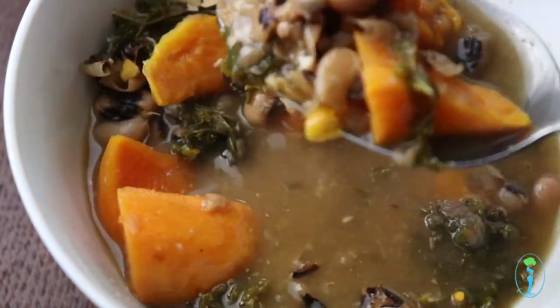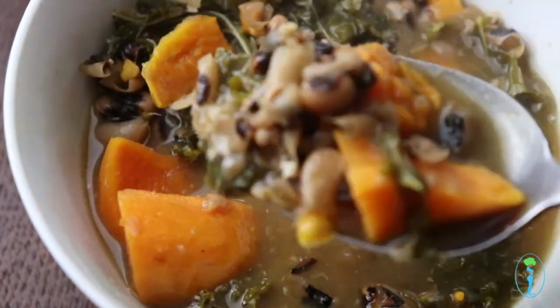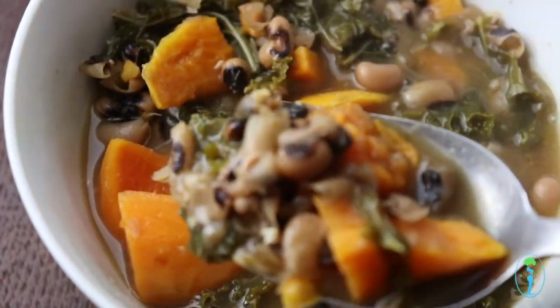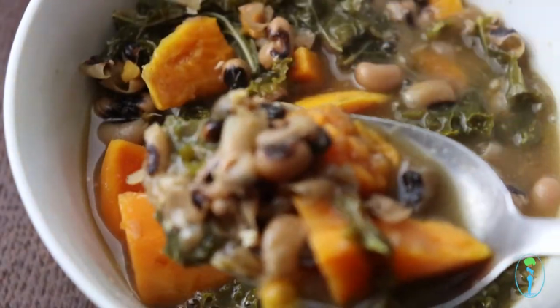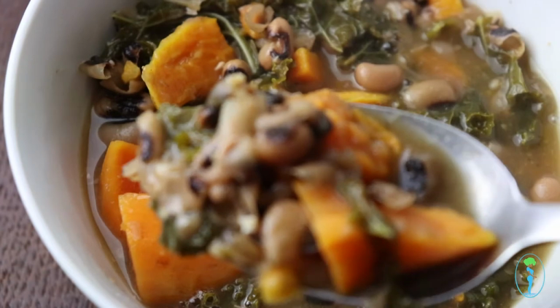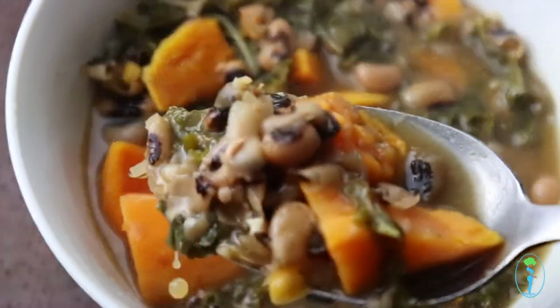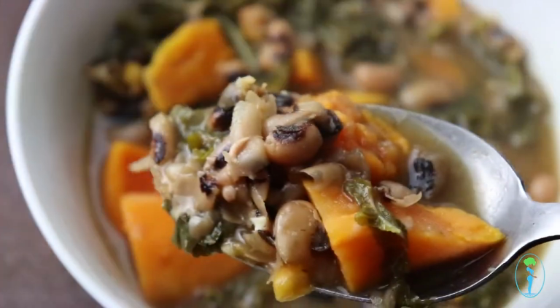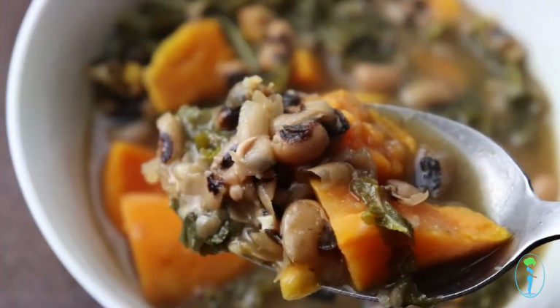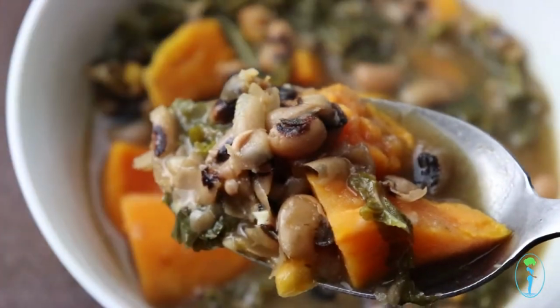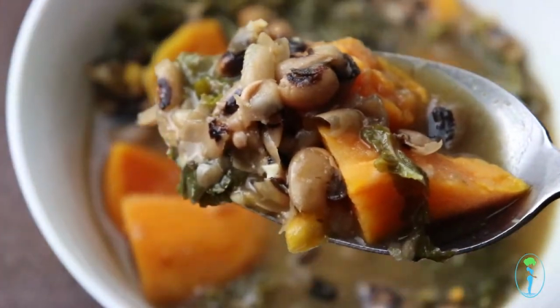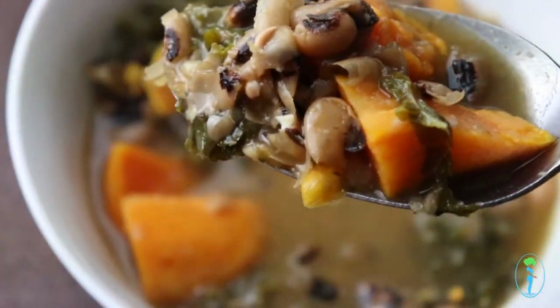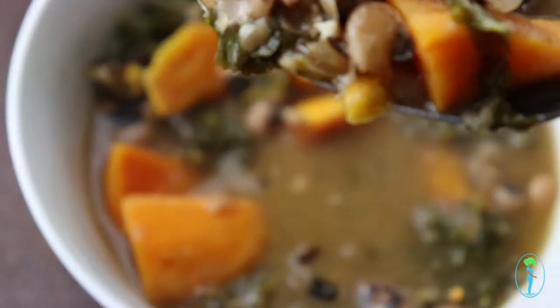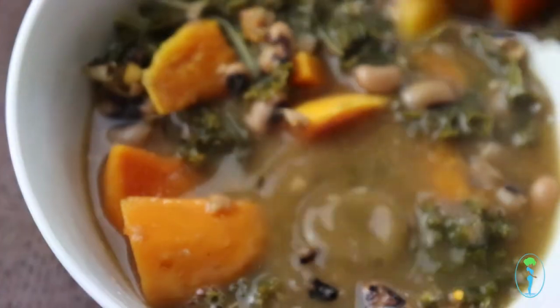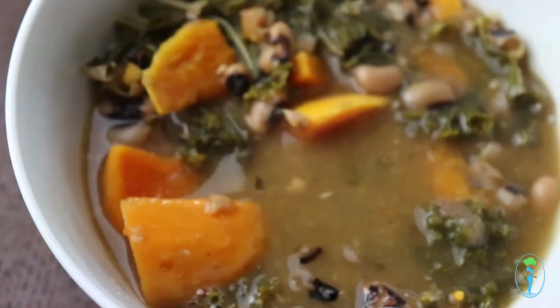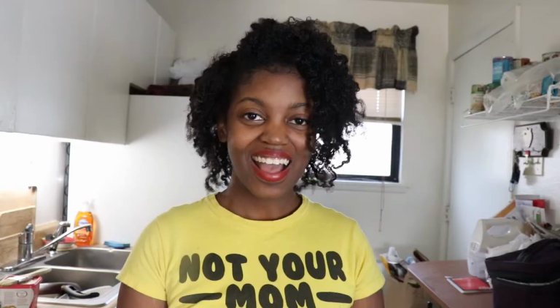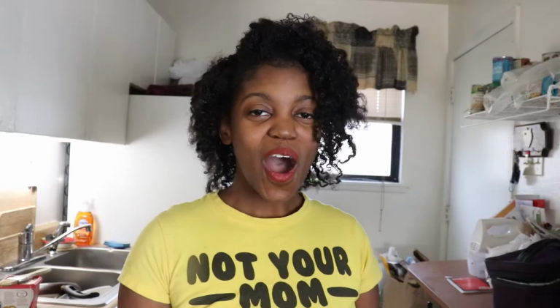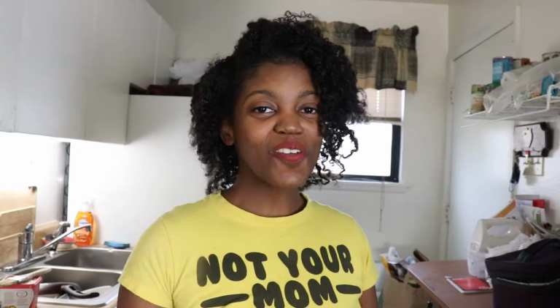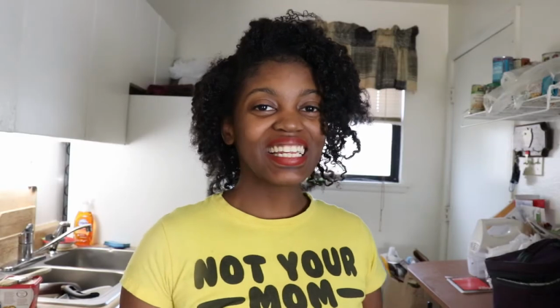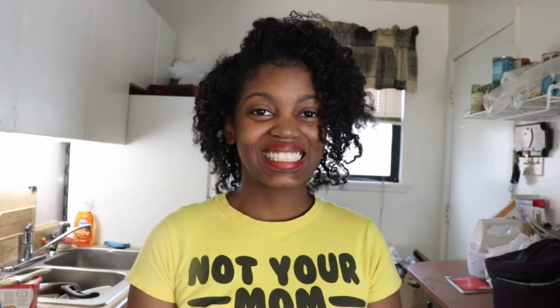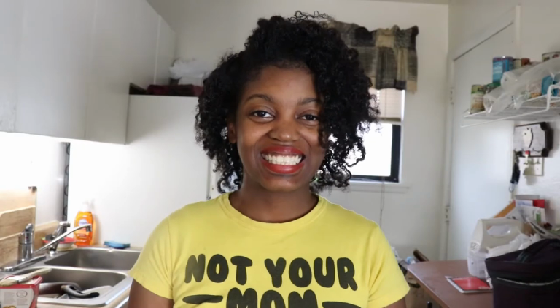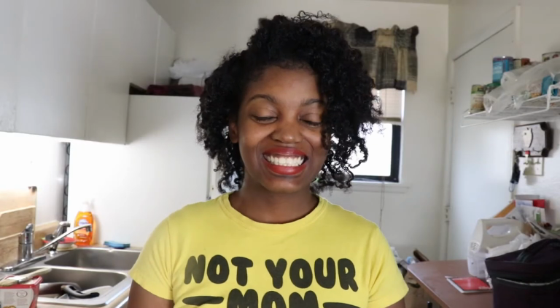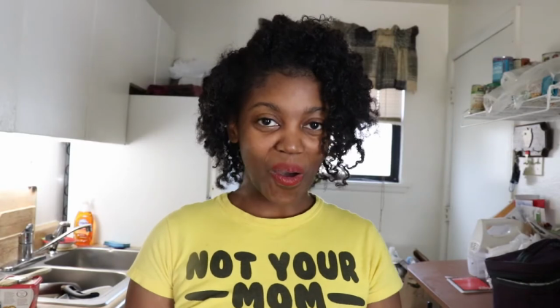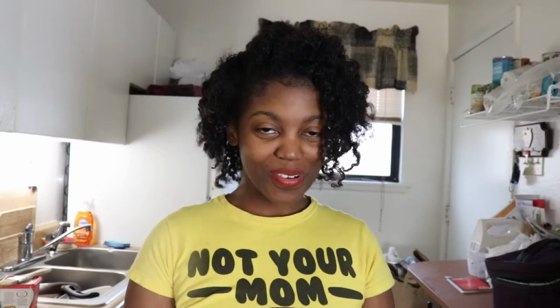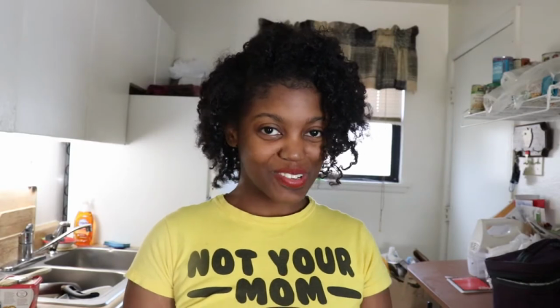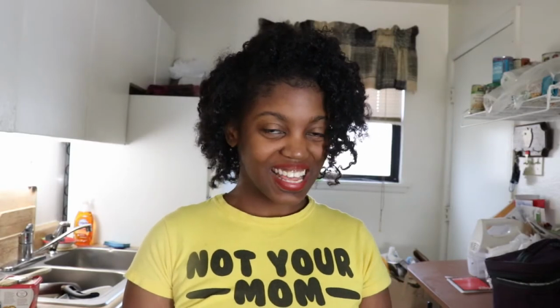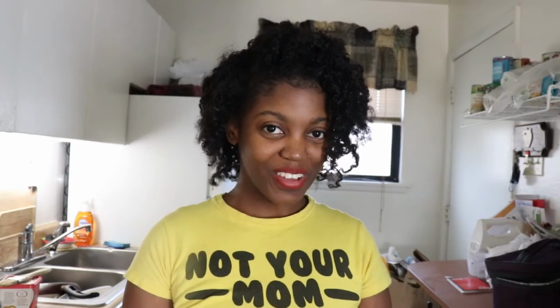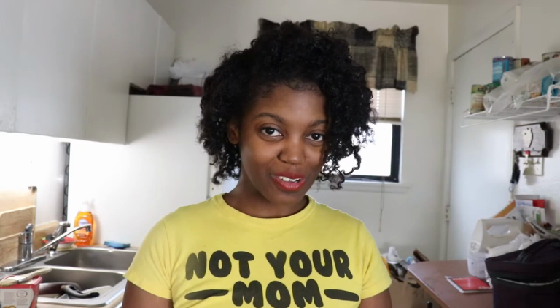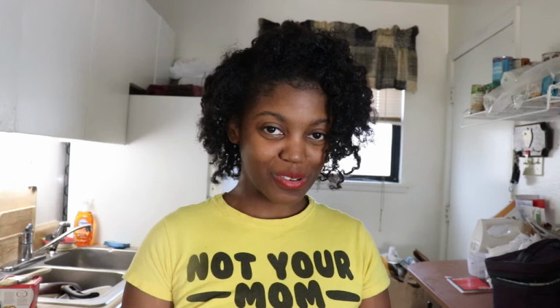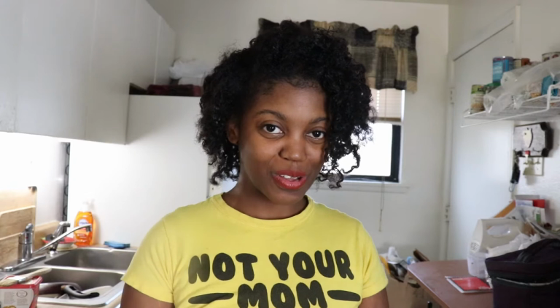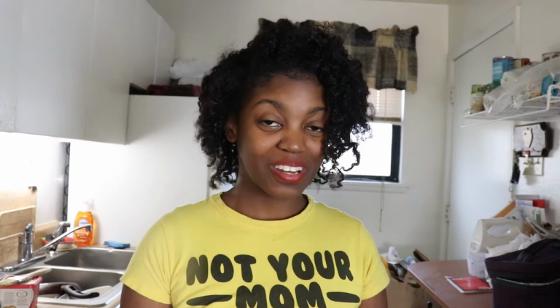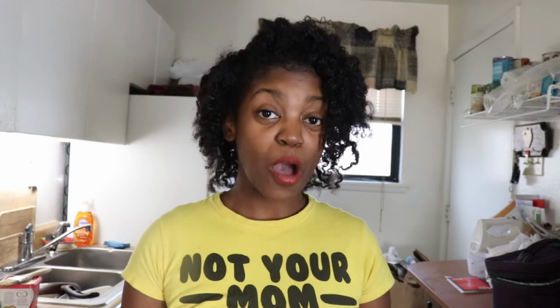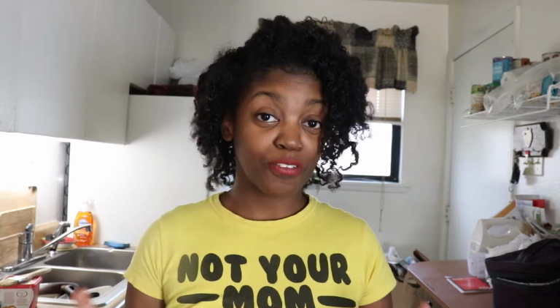Serve warm with tortilla chips or my favorite vegan skillet cornbread, which I have a recipe for on my blog — I'll put the link to that below. All right ladies and gents, I hope you enjoyed that video tutorial!